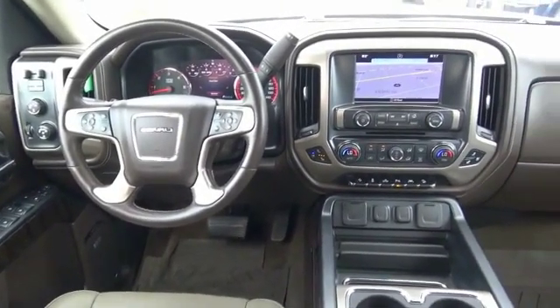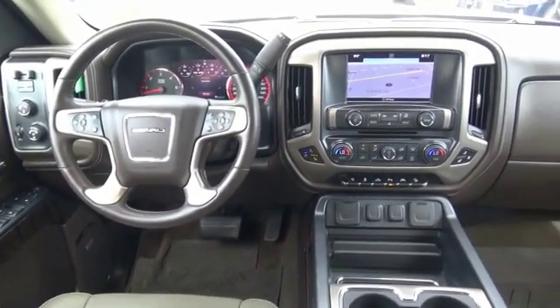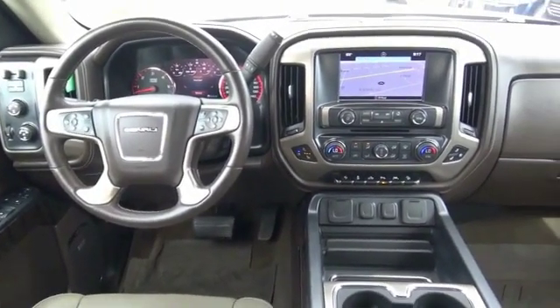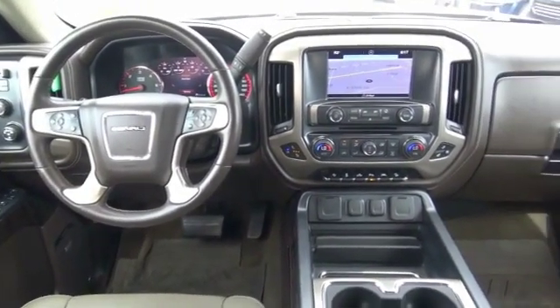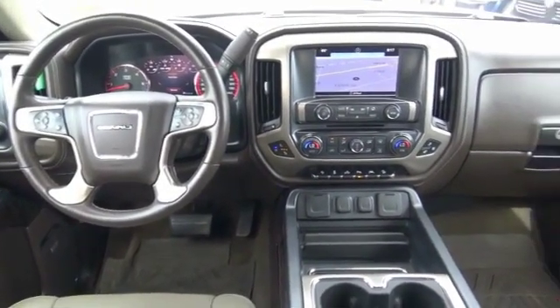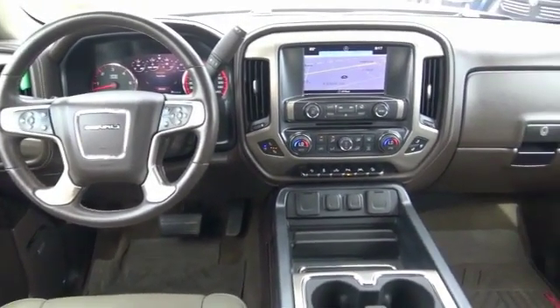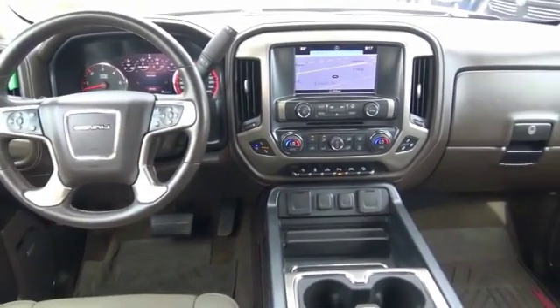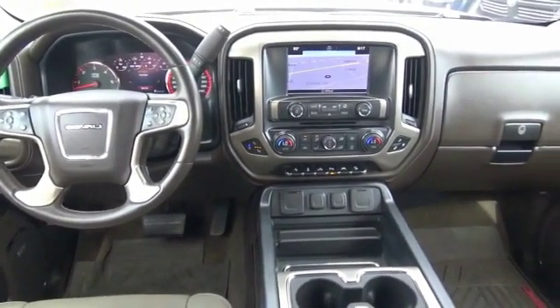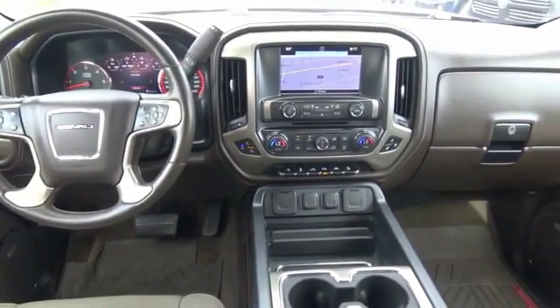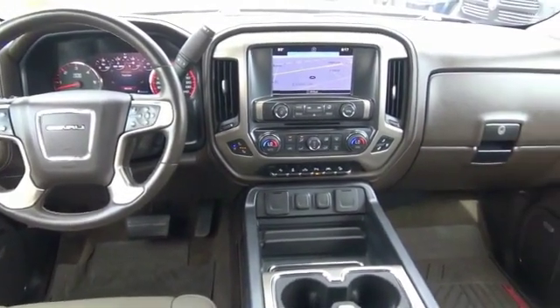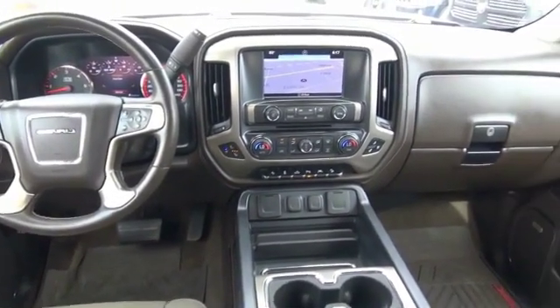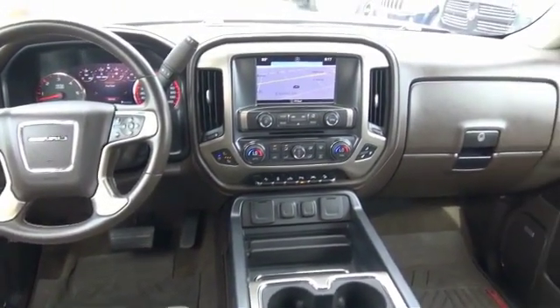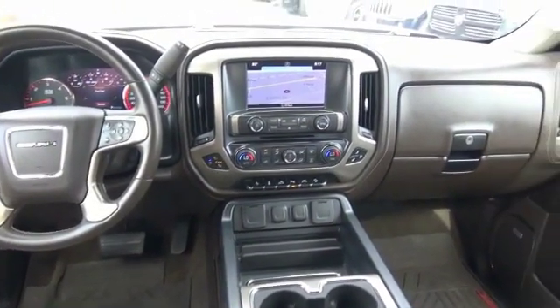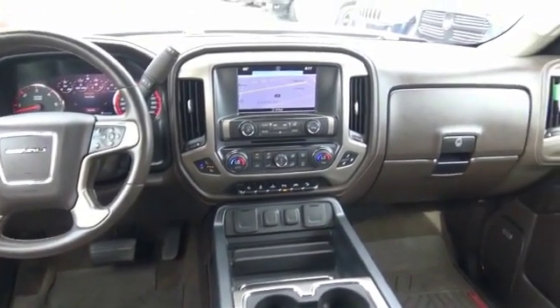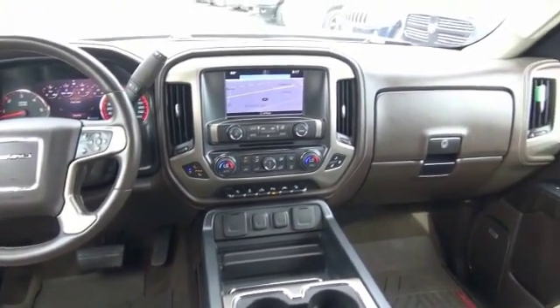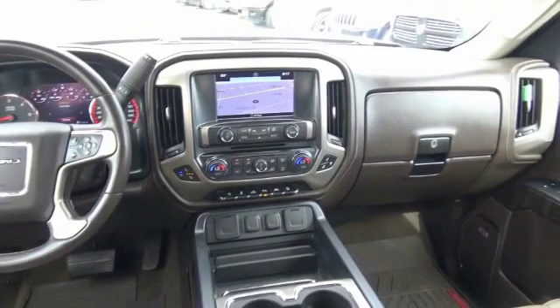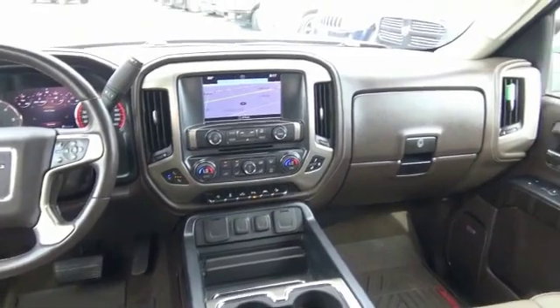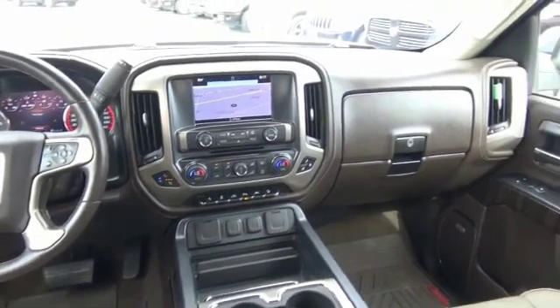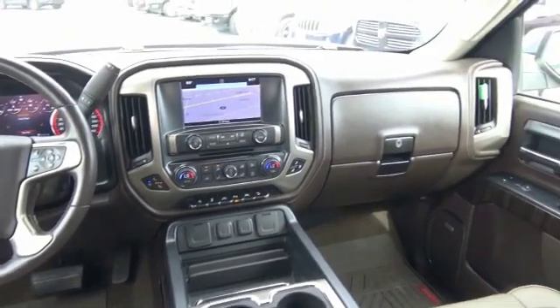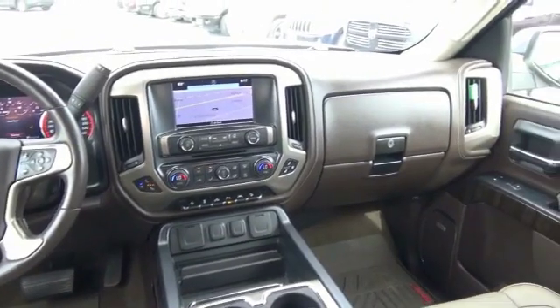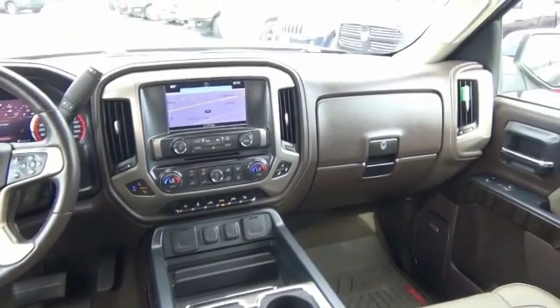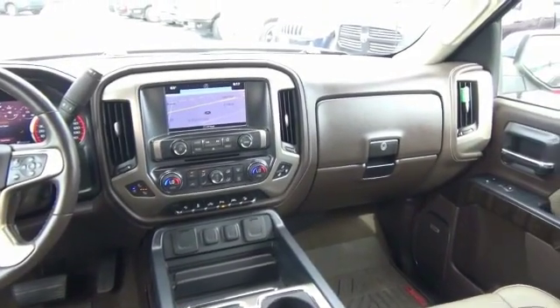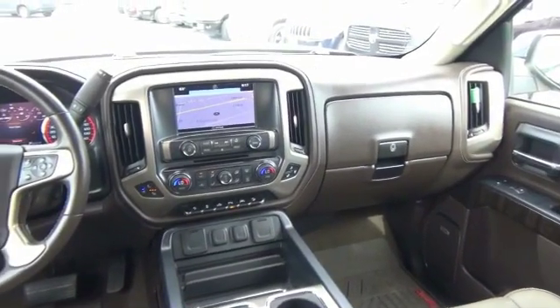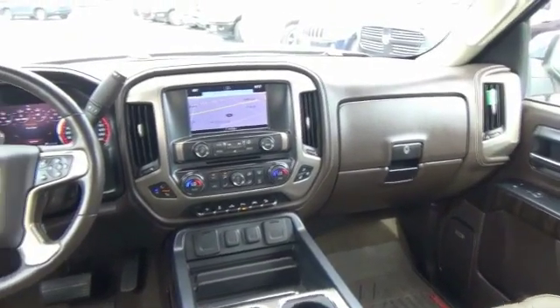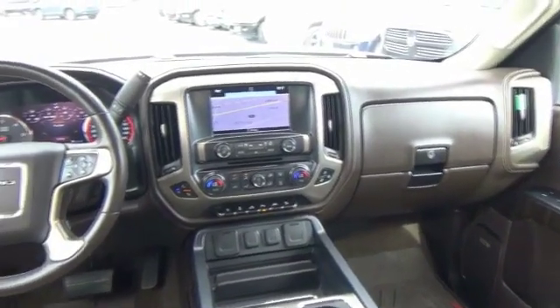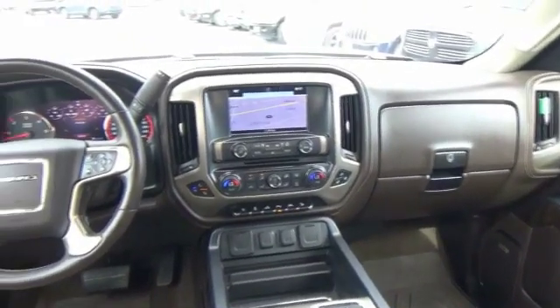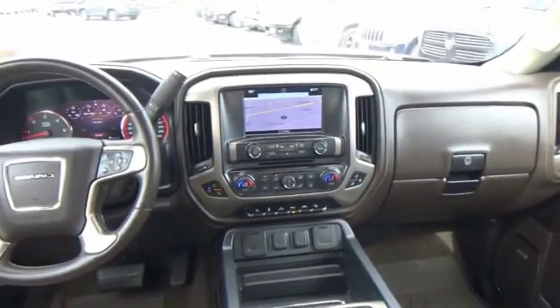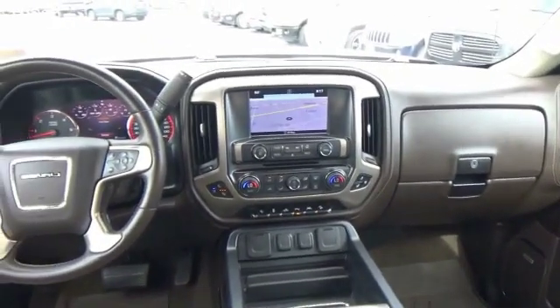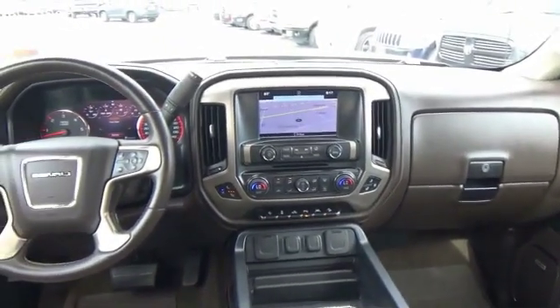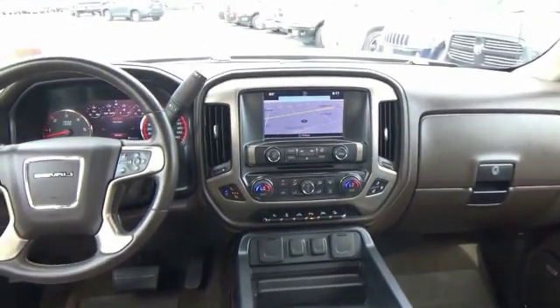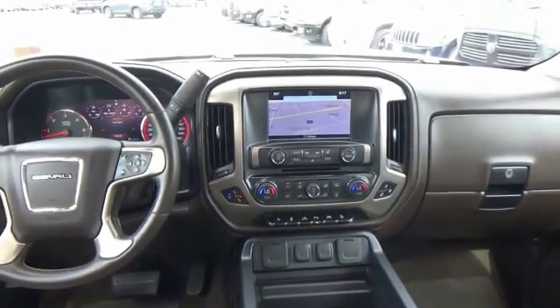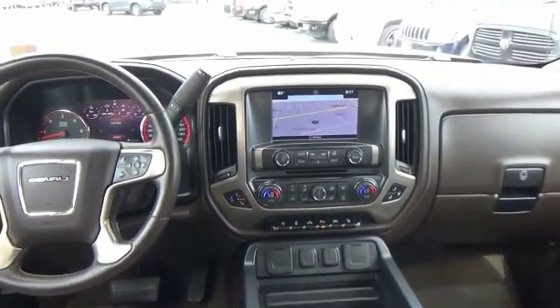This vehicle has less than 55,000 miles. Here are some of this vehicle's great options: automatic transmission,